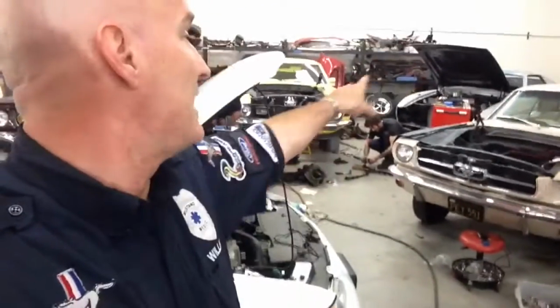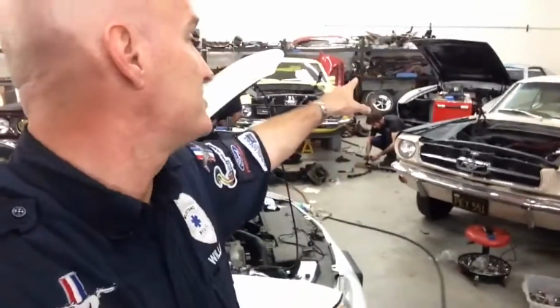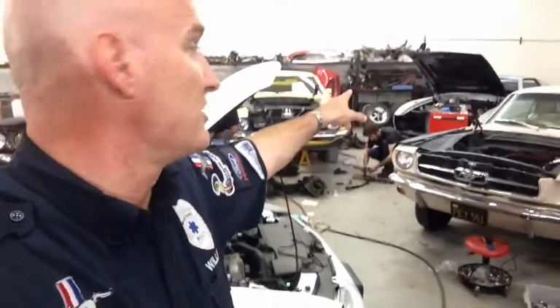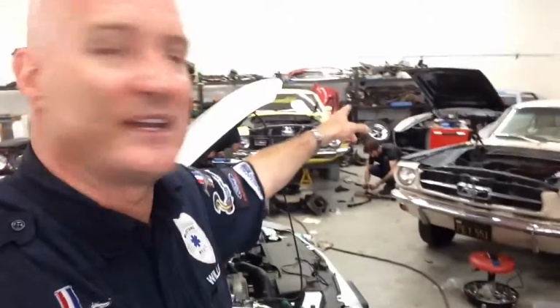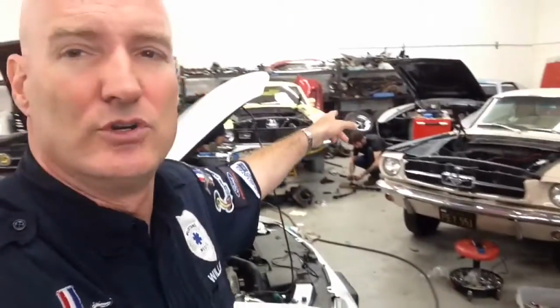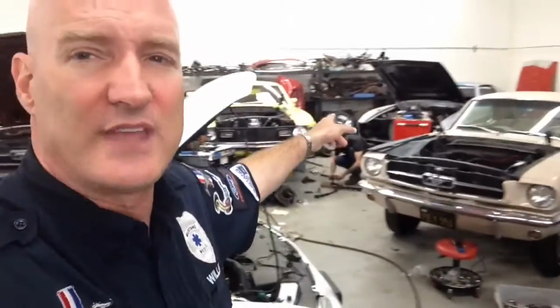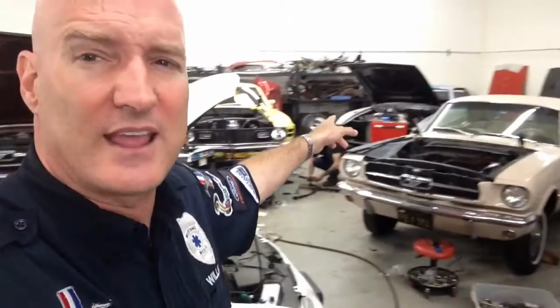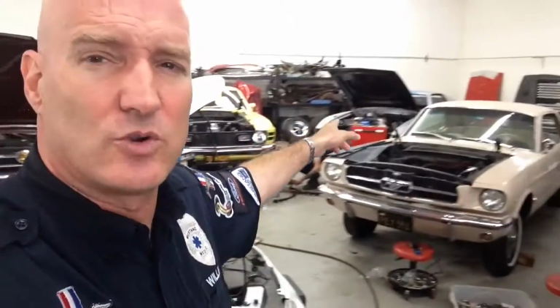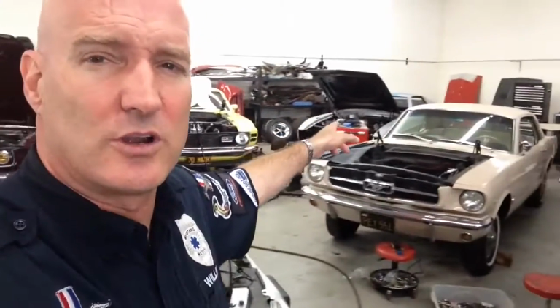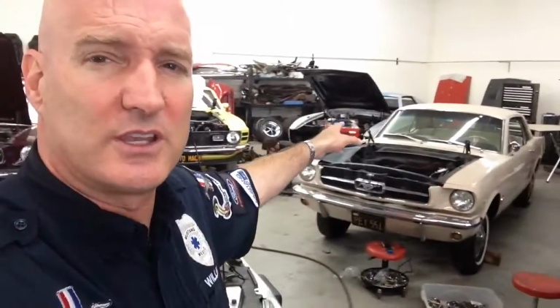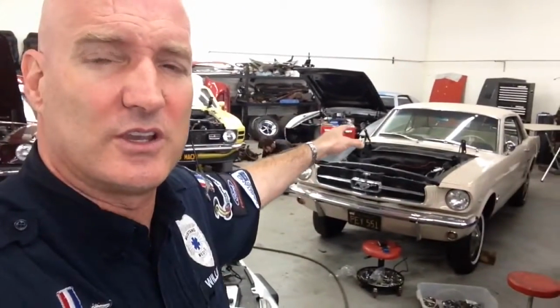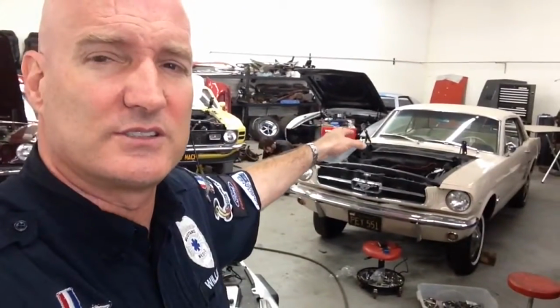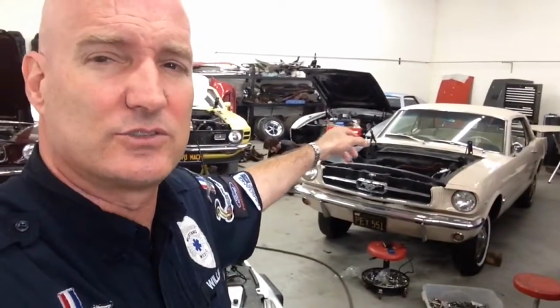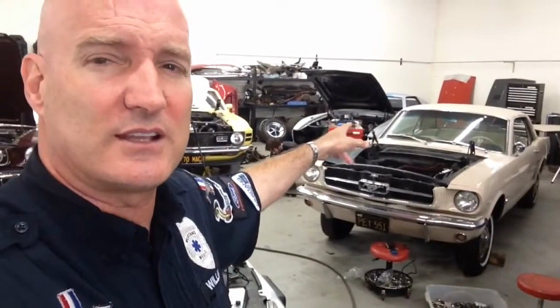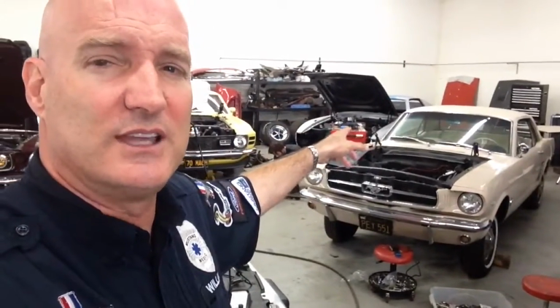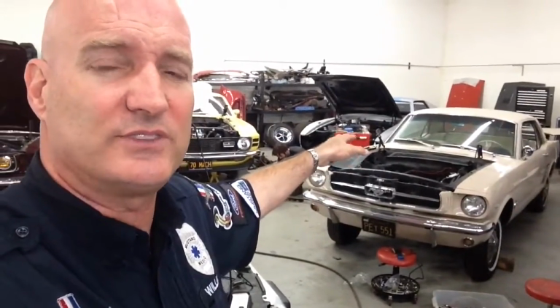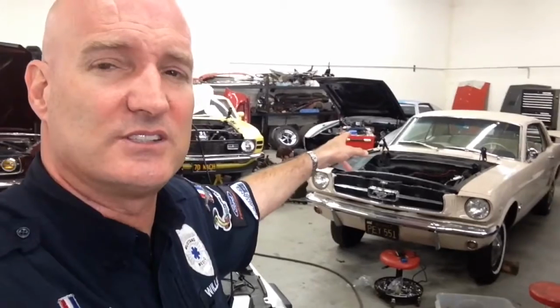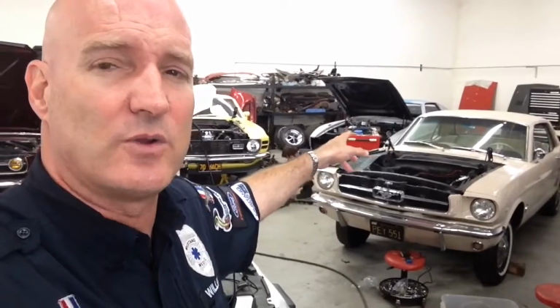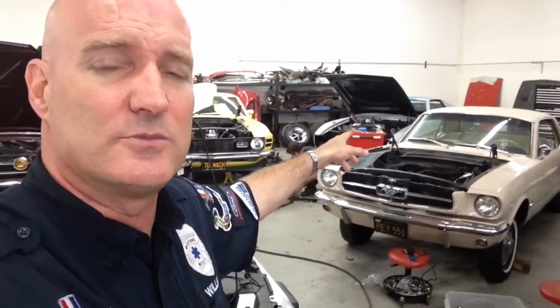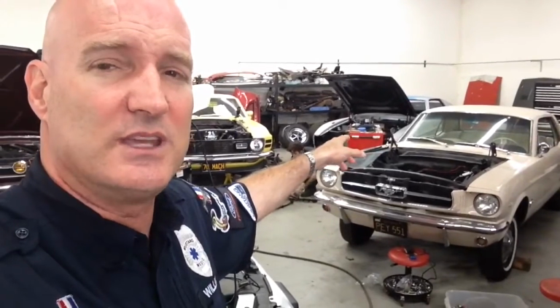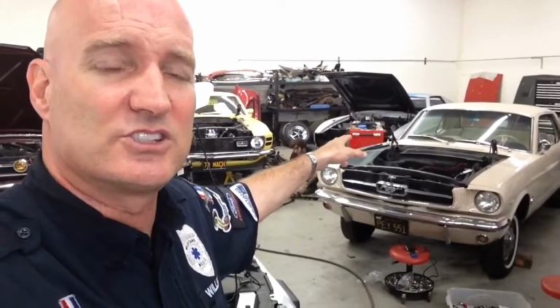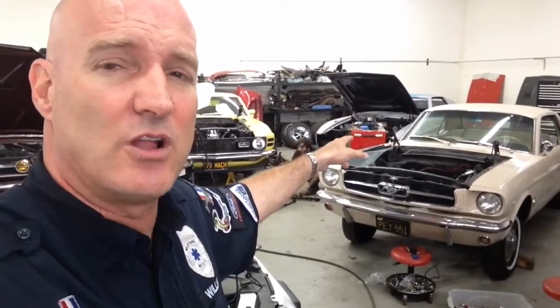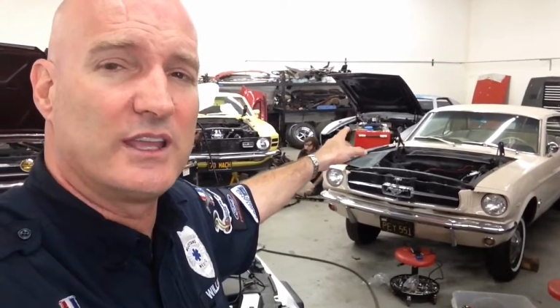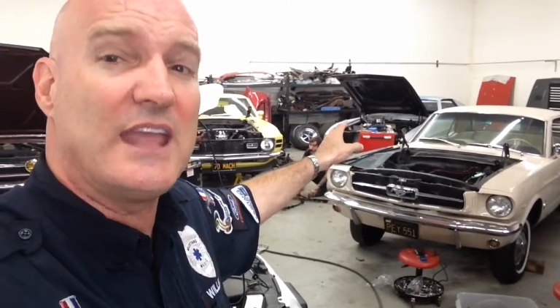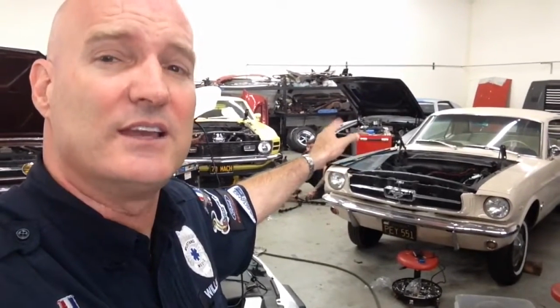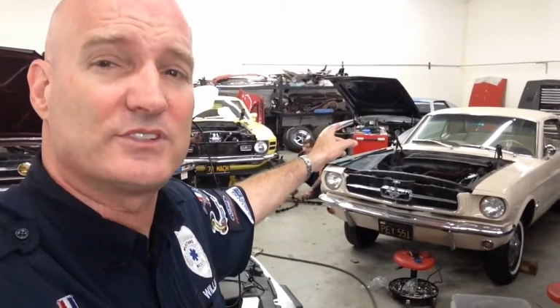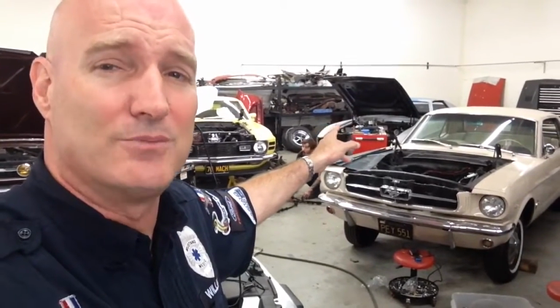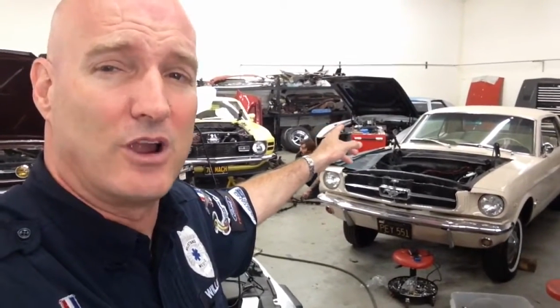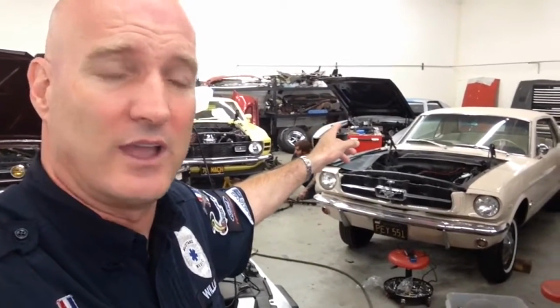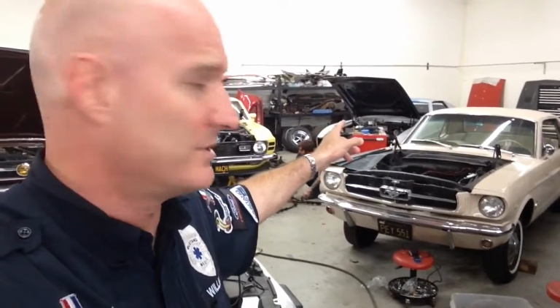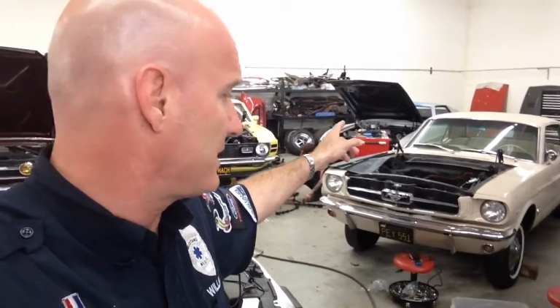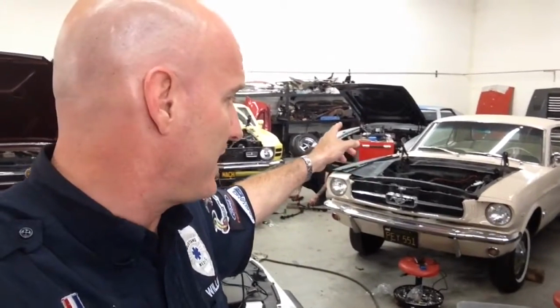Larry's car is getting moved out of that corner because Direct Lift is going to be installing a lift tomorrow at Mustang Medic.